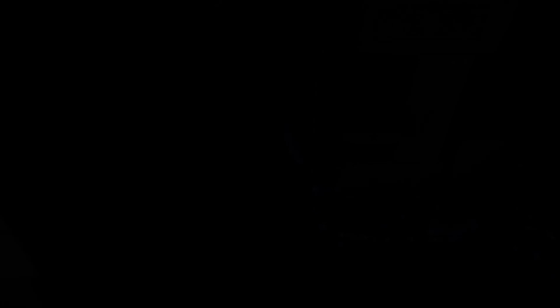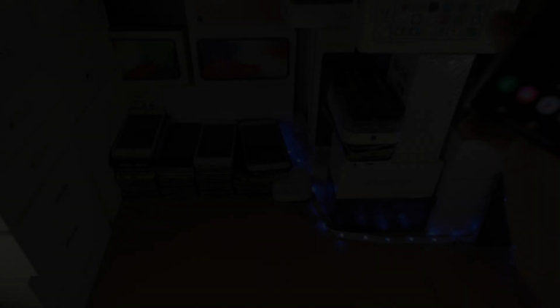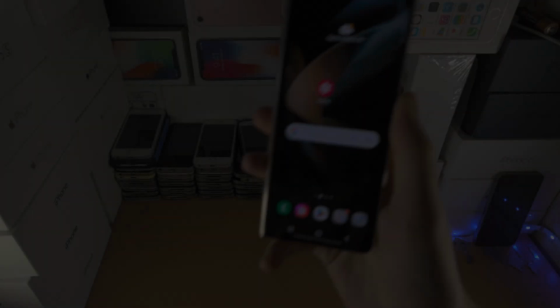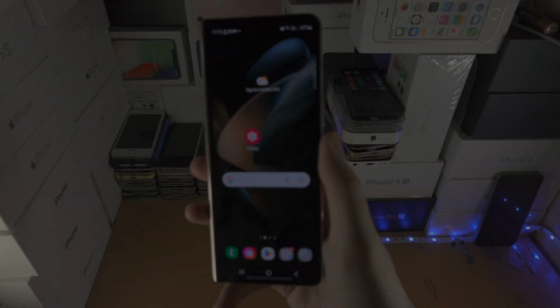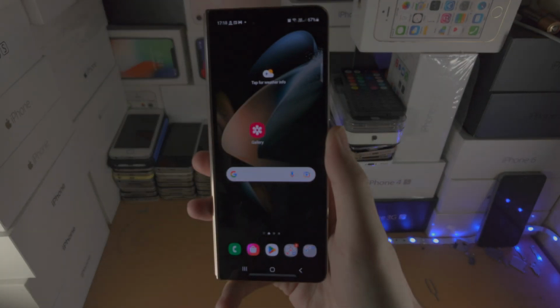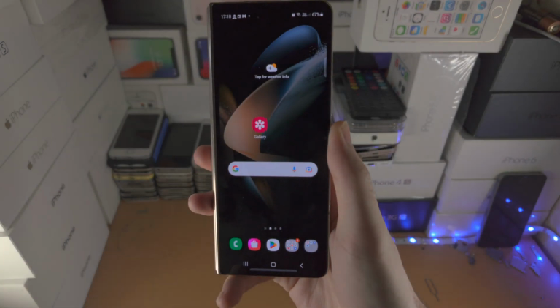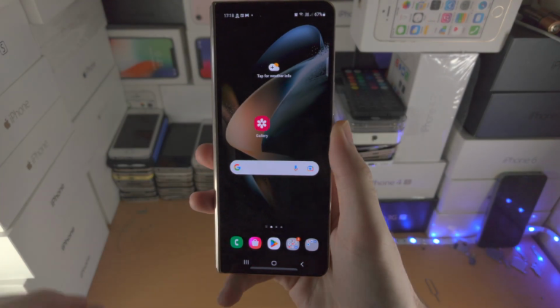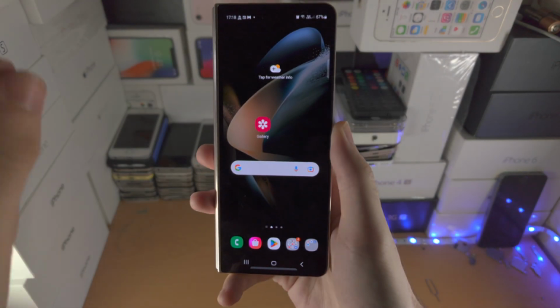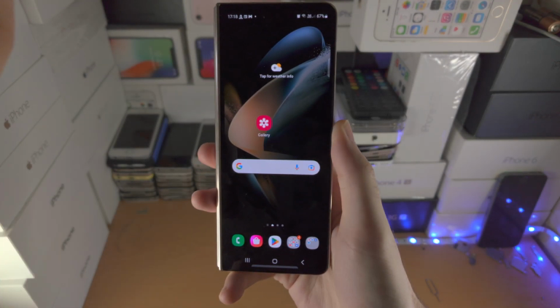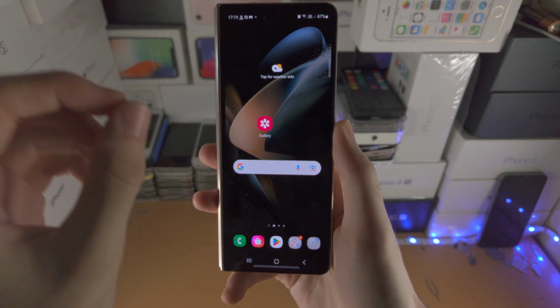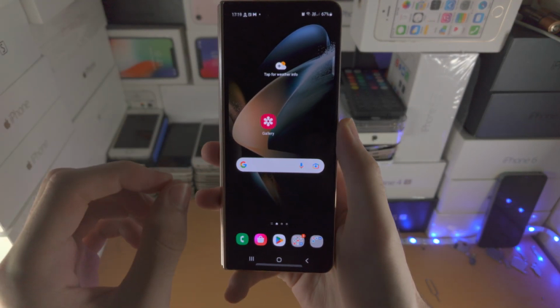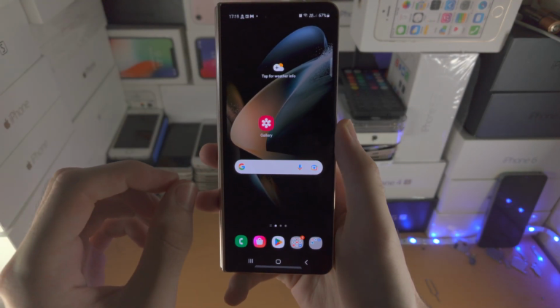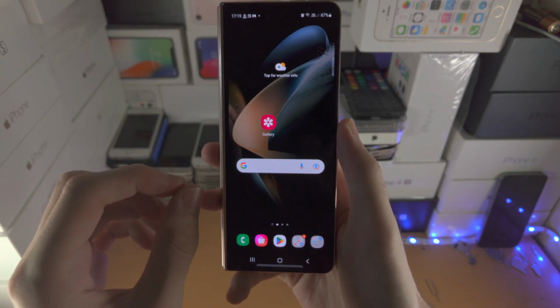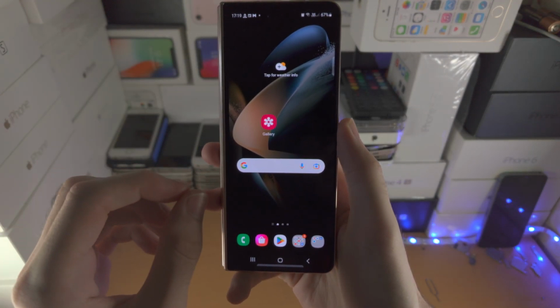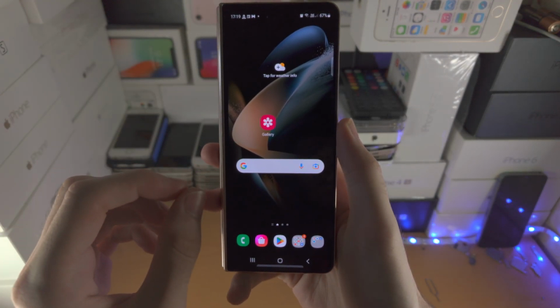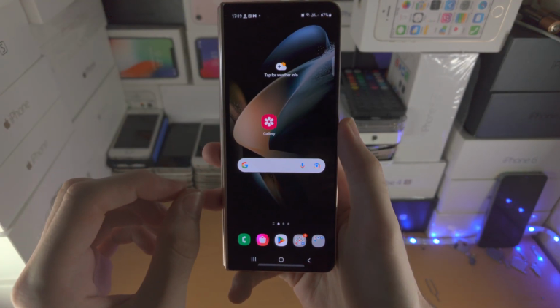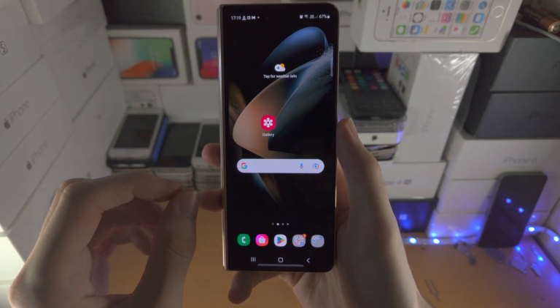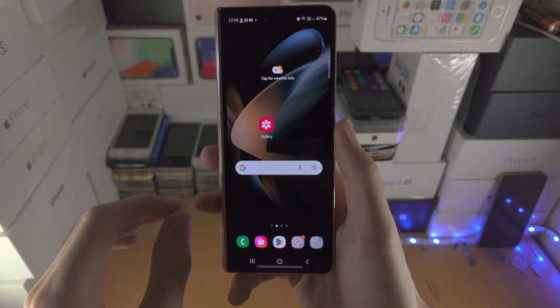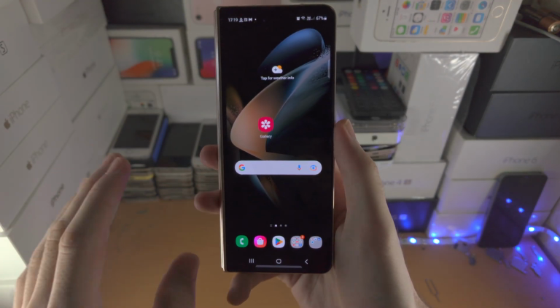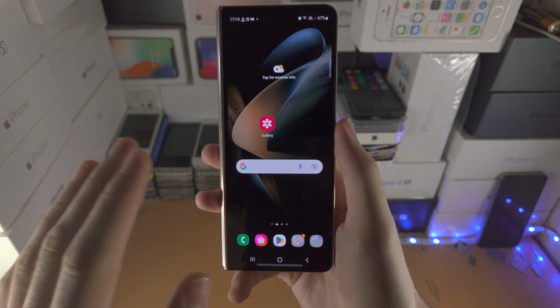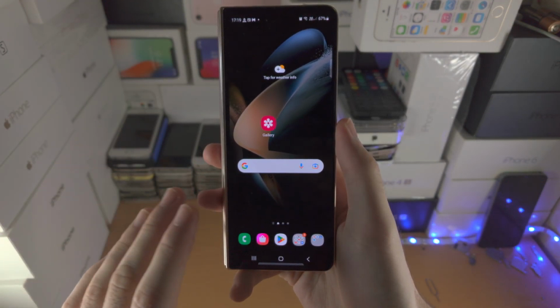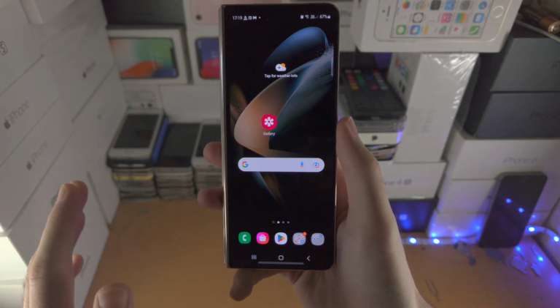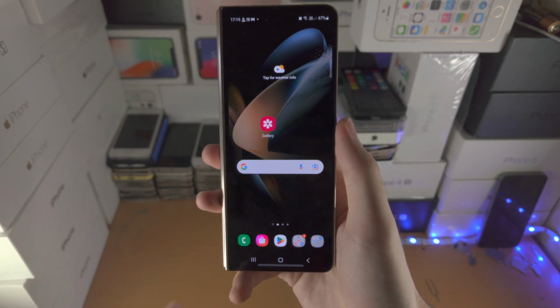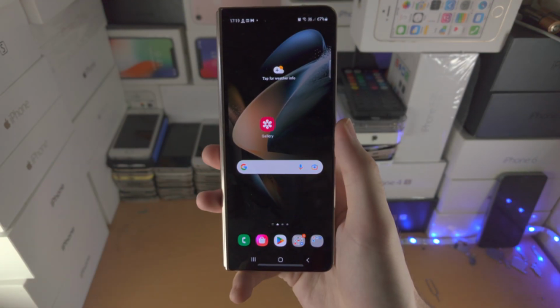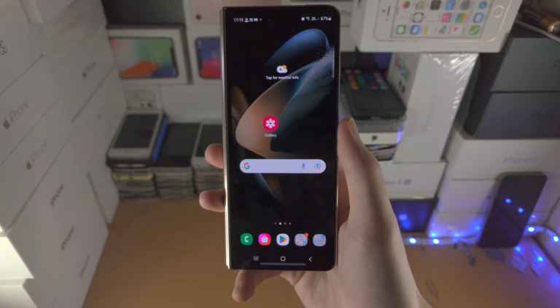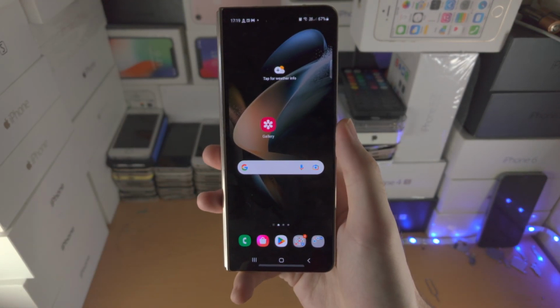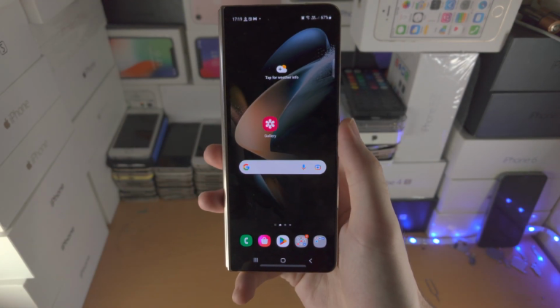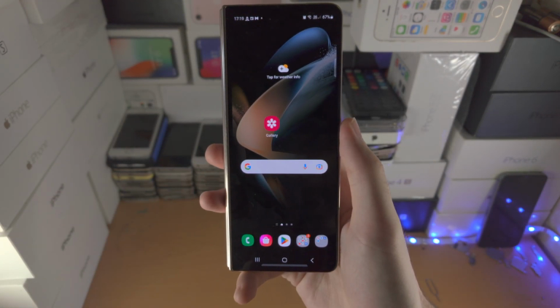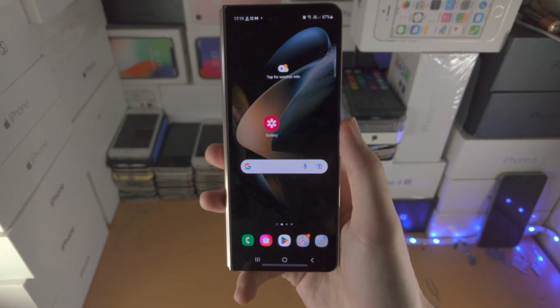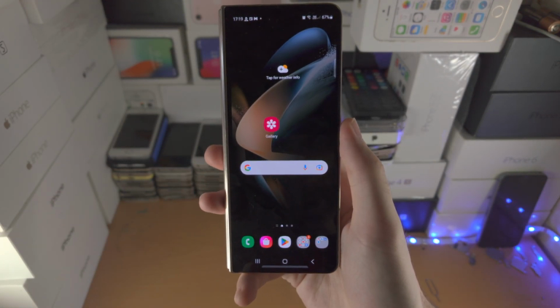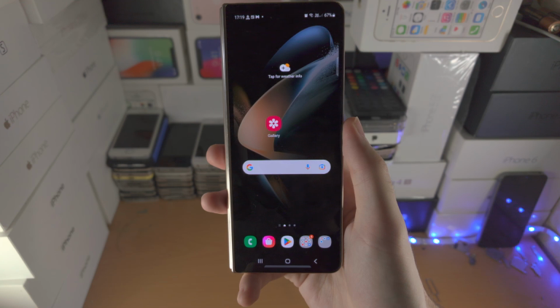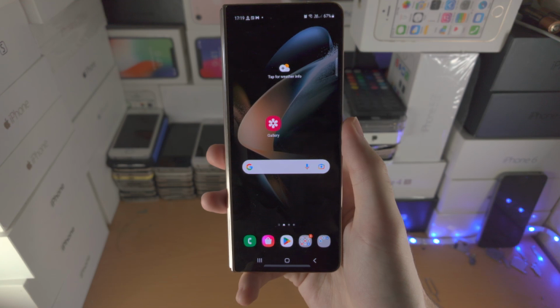Welcome everyone. Here are 50 tips and tricks for Samsung Galaxy Z Fold 4.